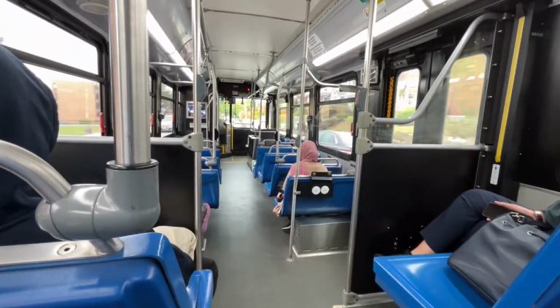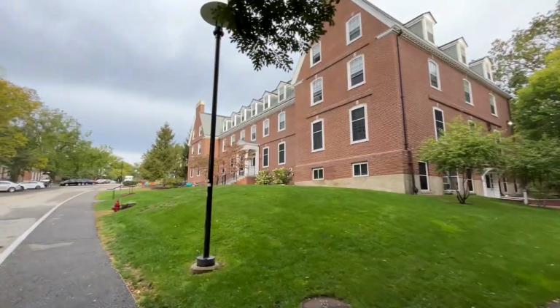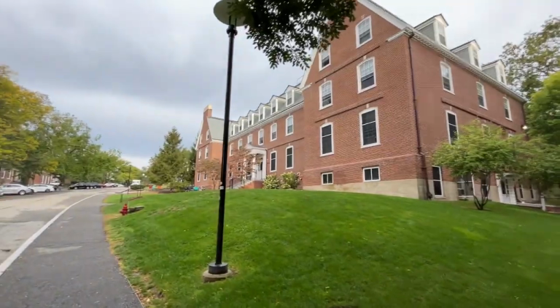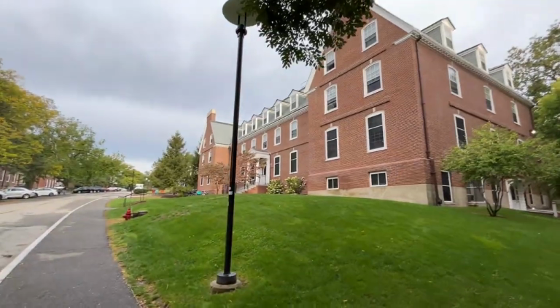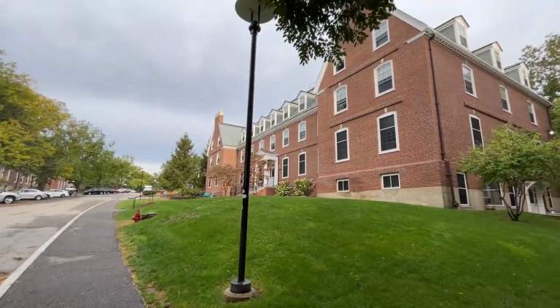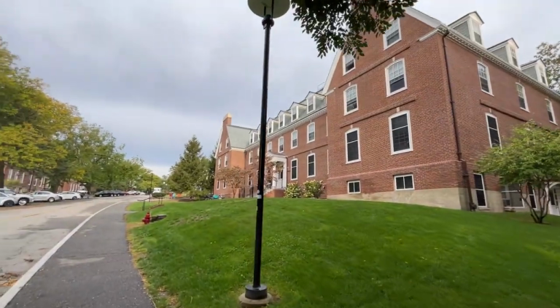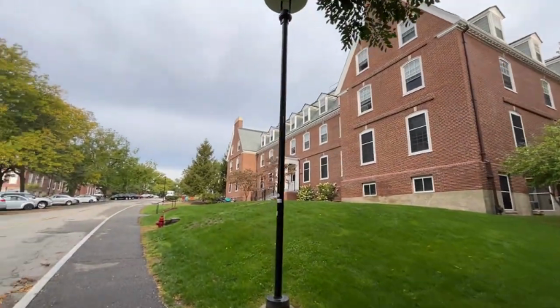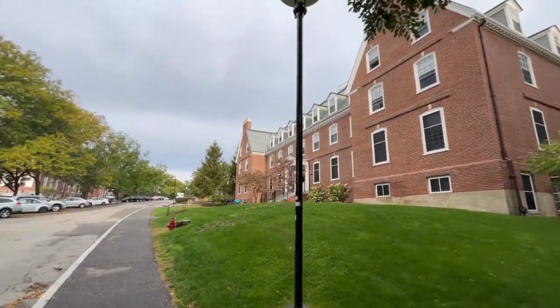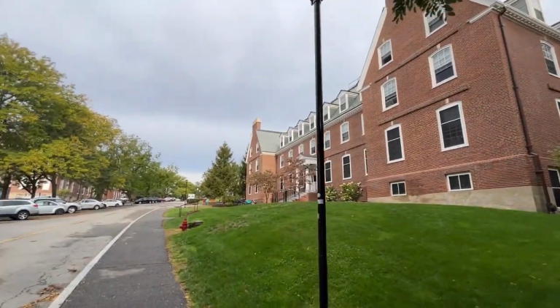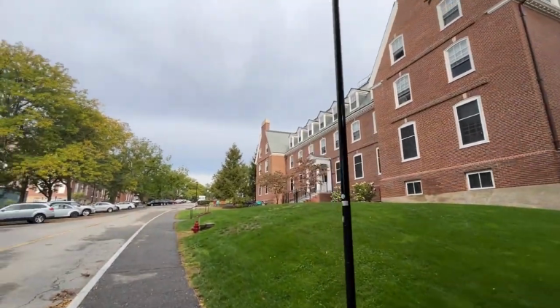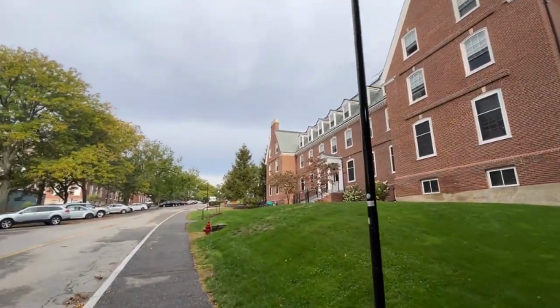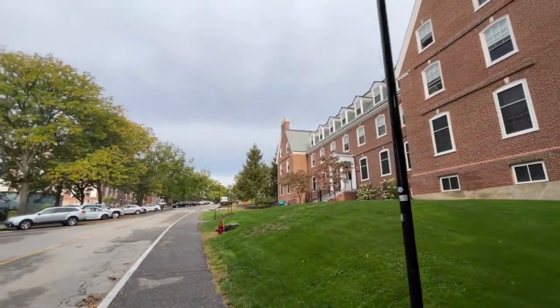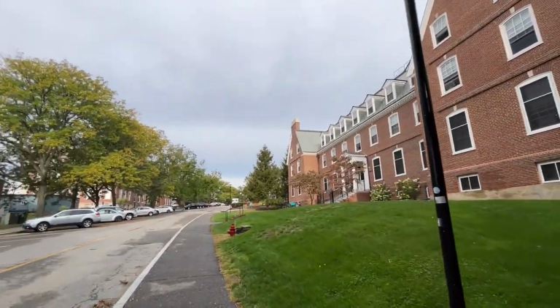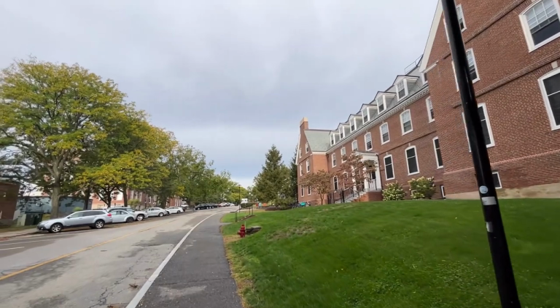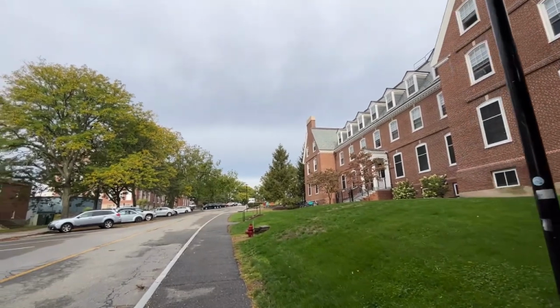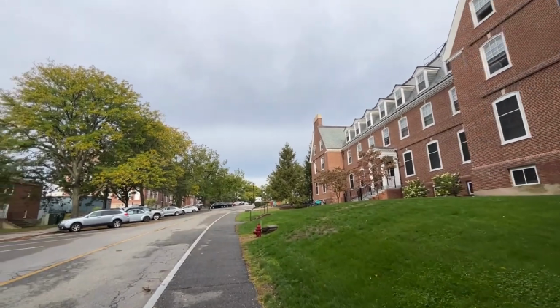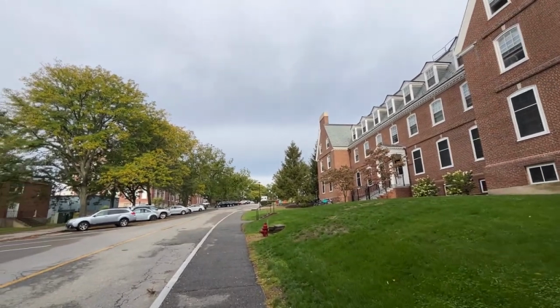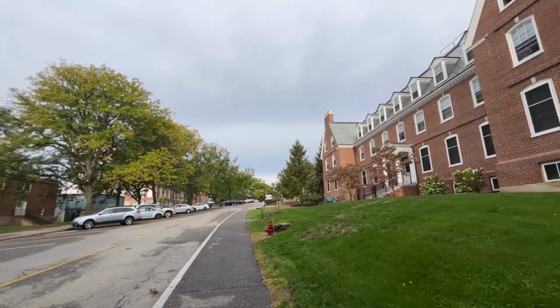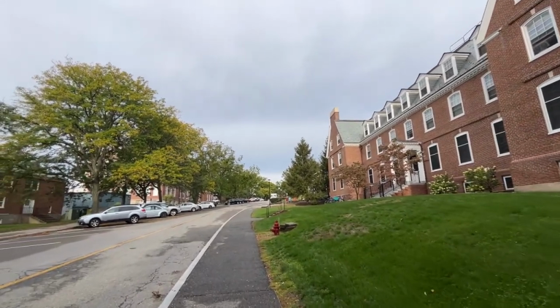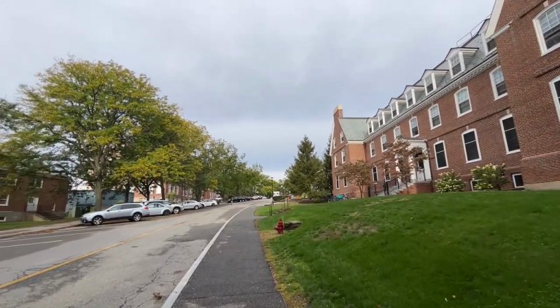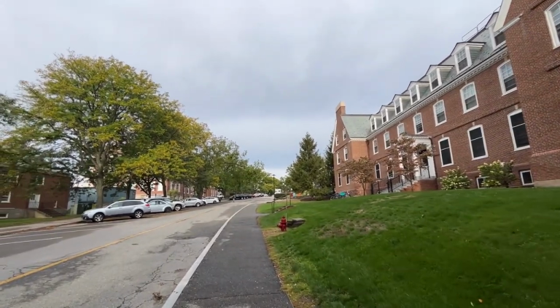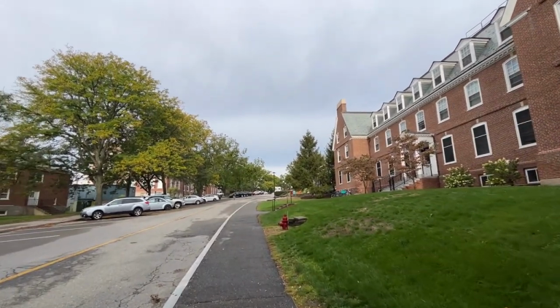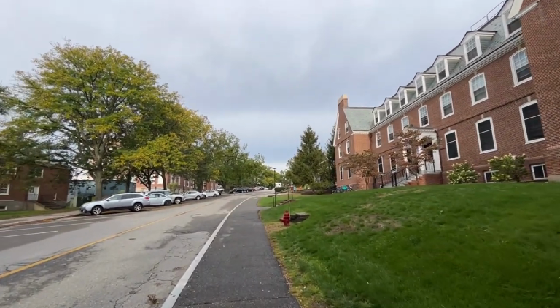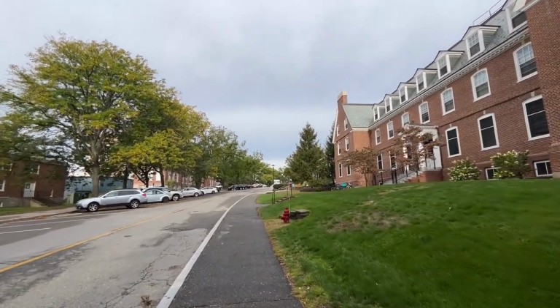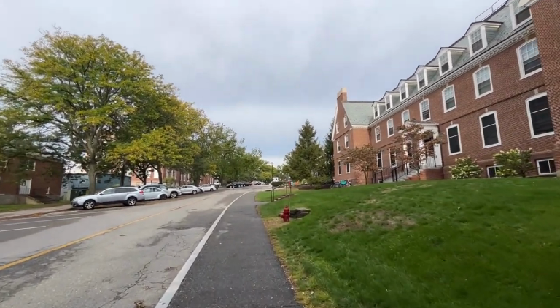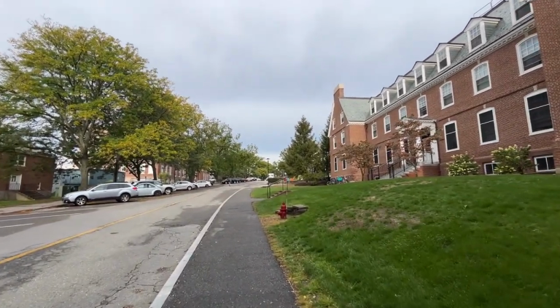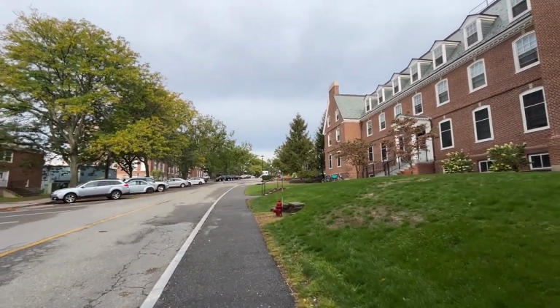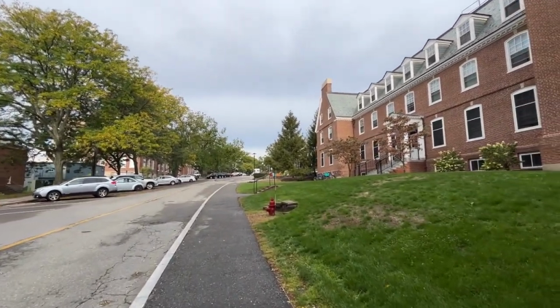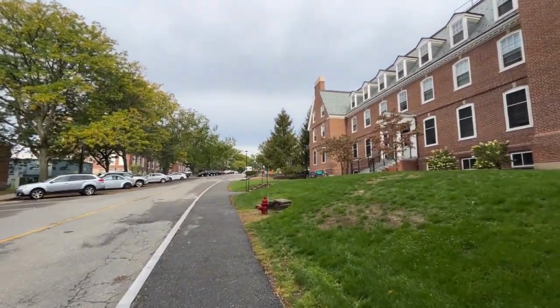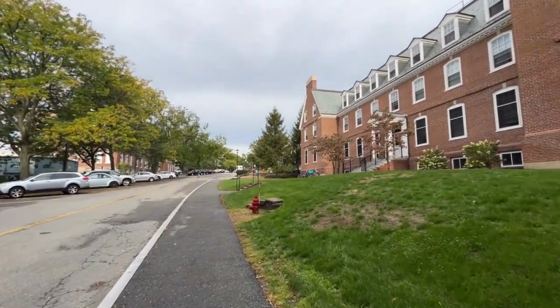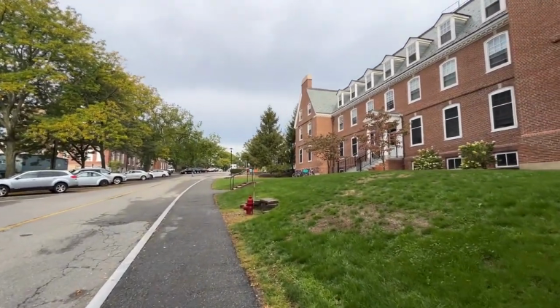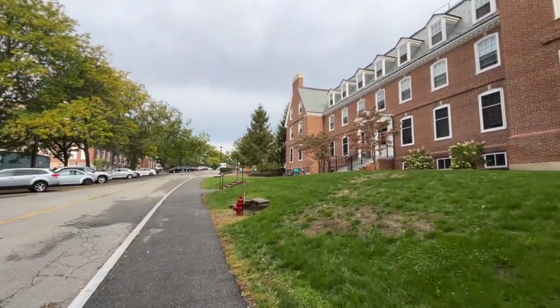This is what campus looked like this morning. As you can see it was quite cloudy — it had rained the night before.